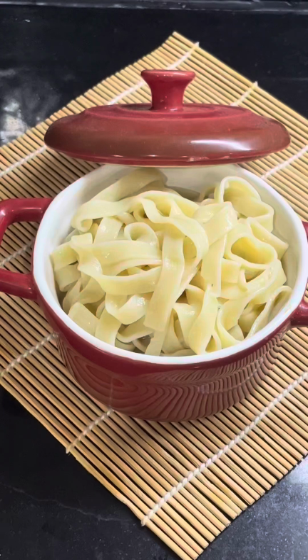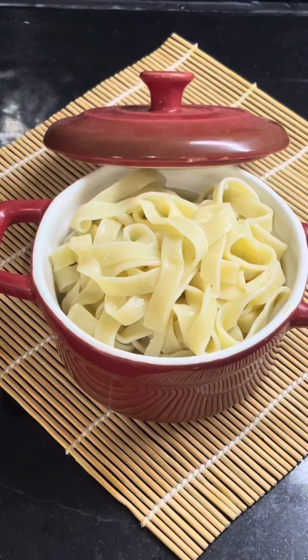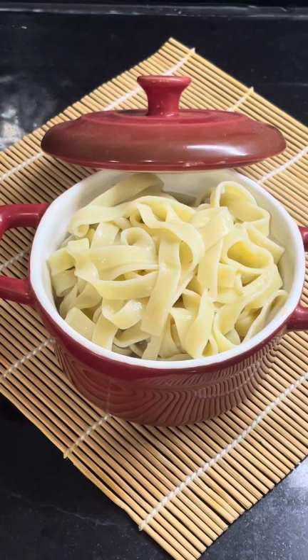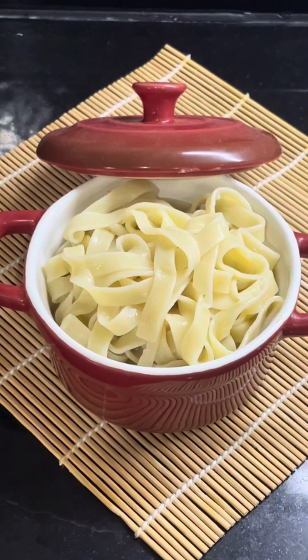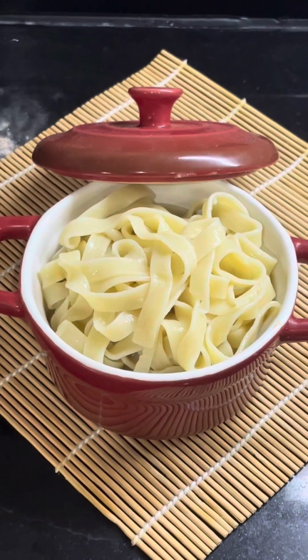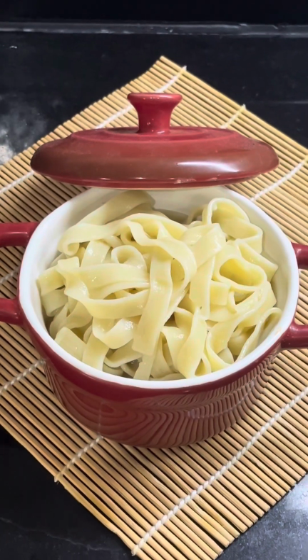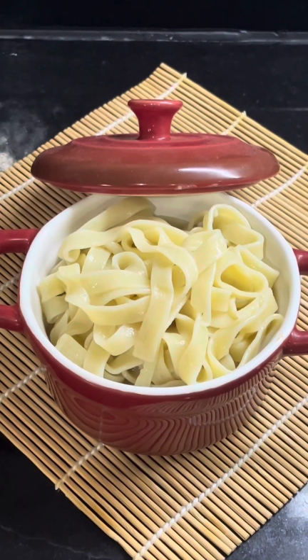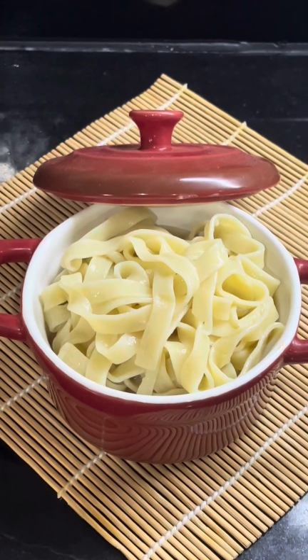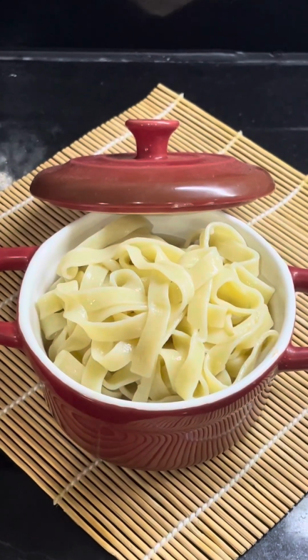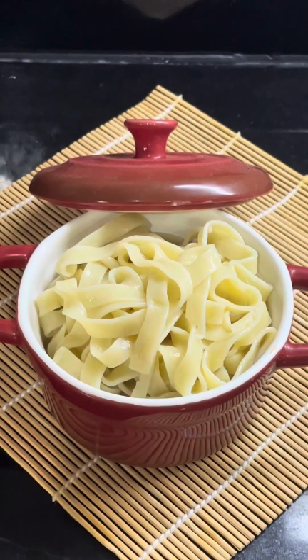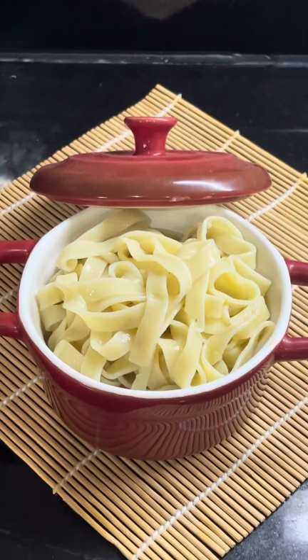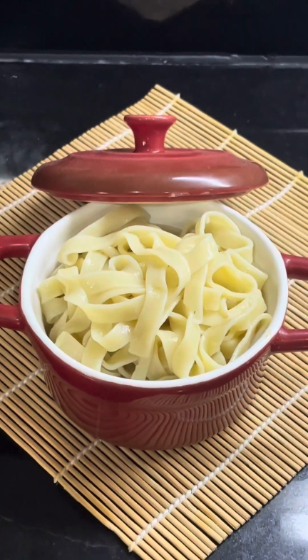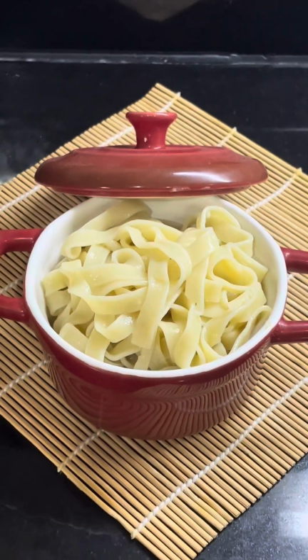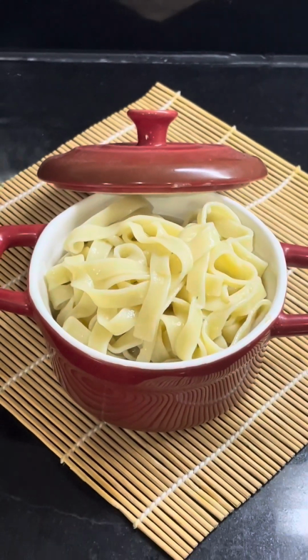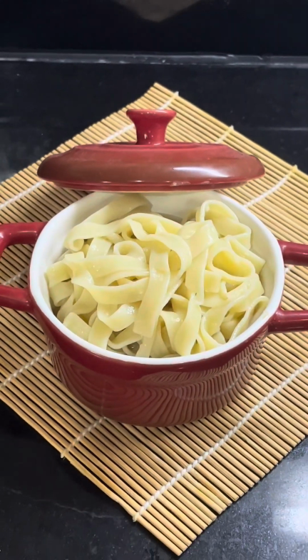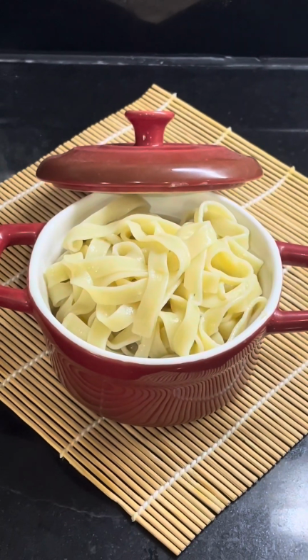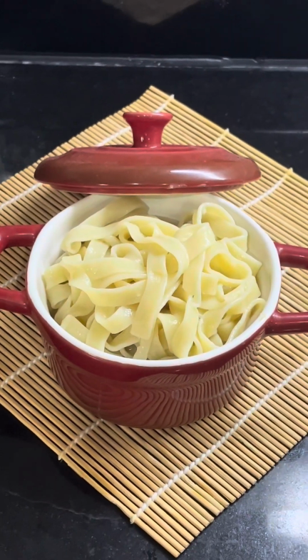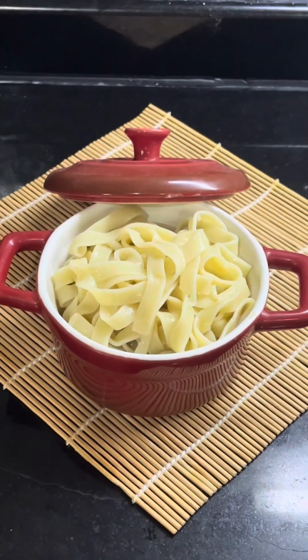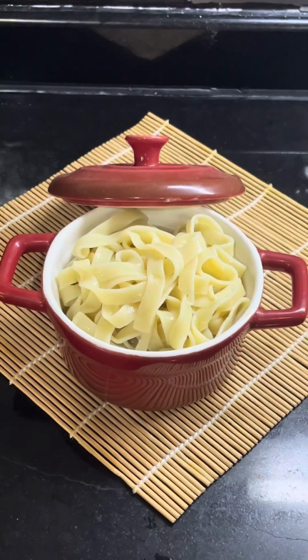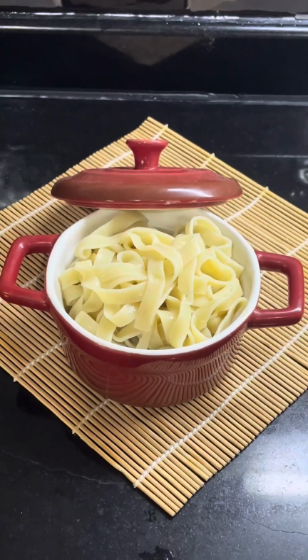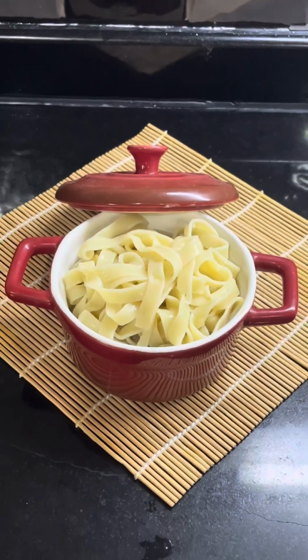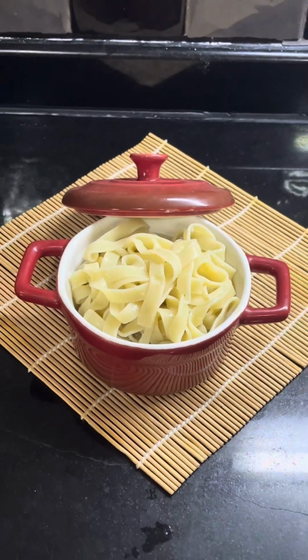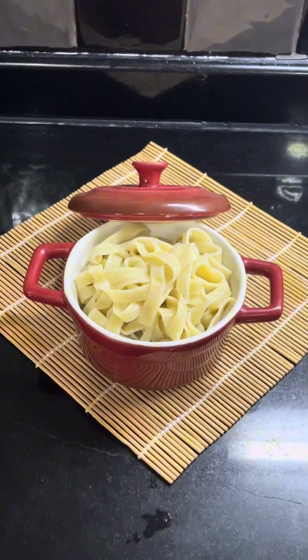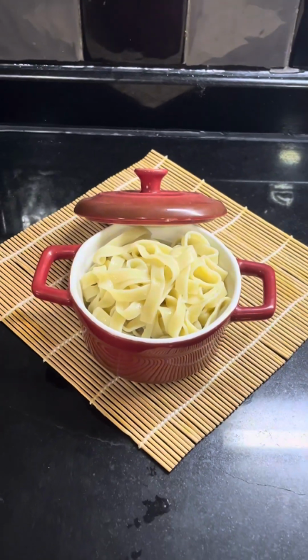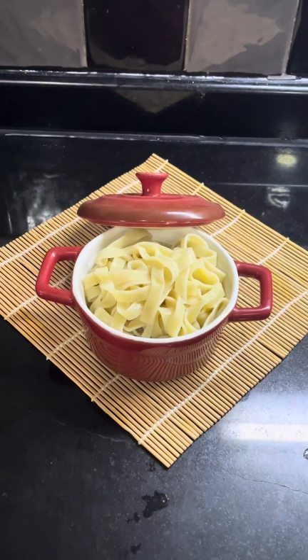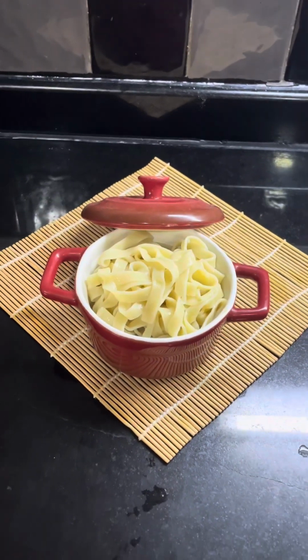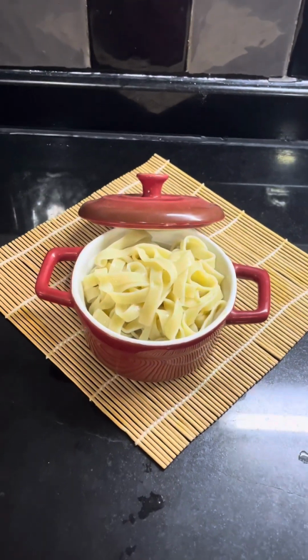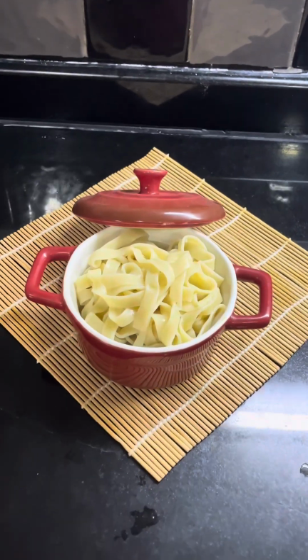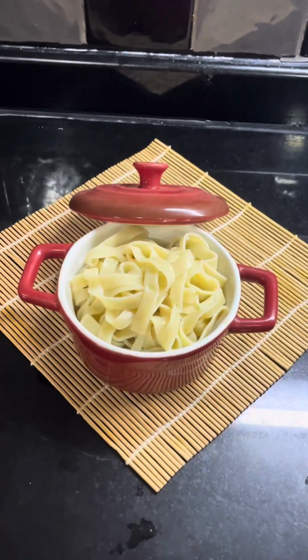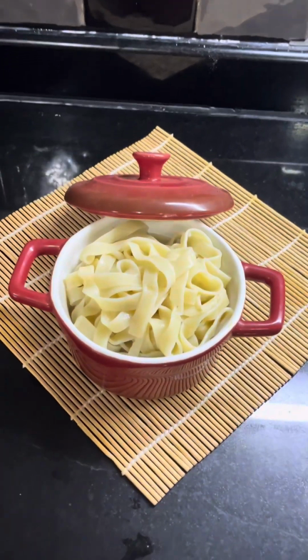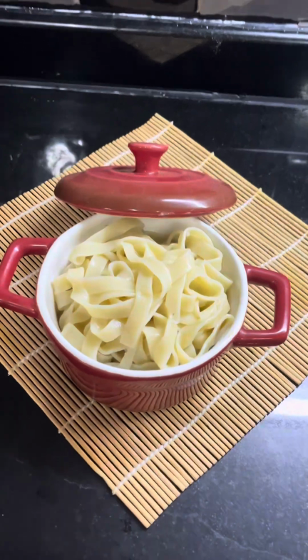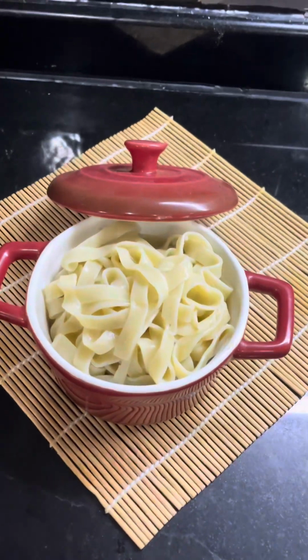Sawaddee ka. Today we are making sourdough ramen, Japanese noodle.